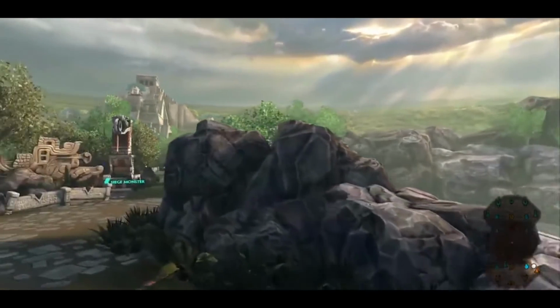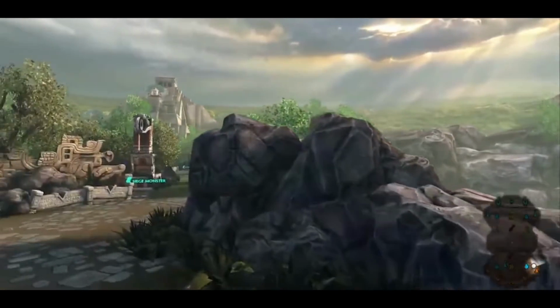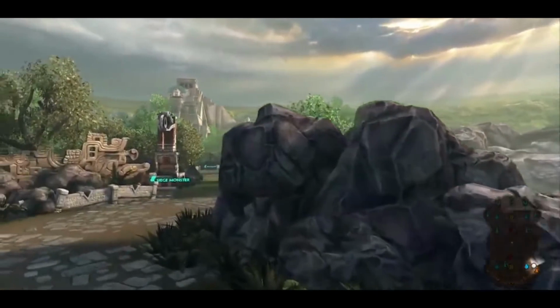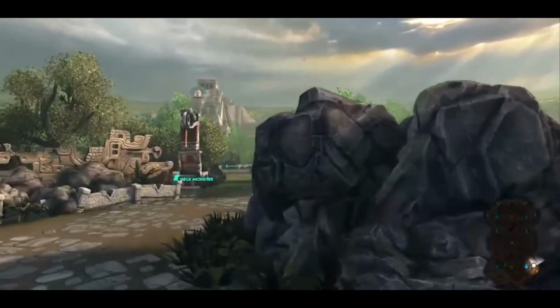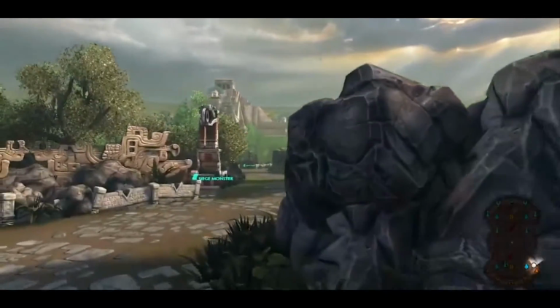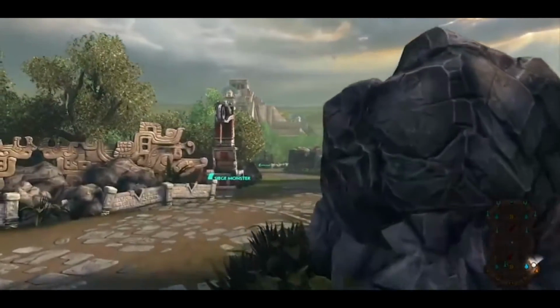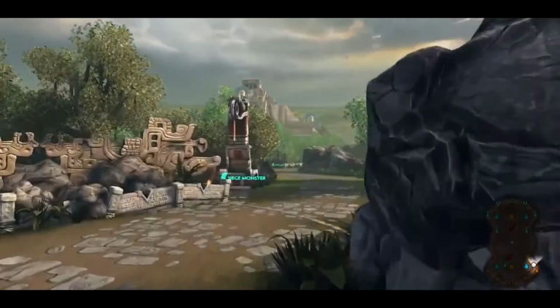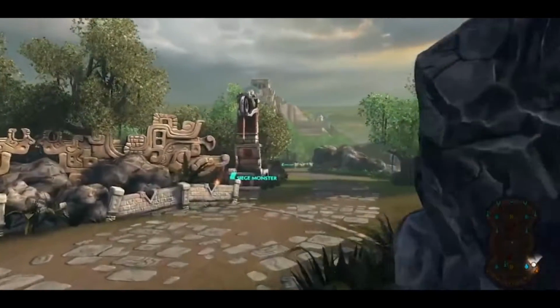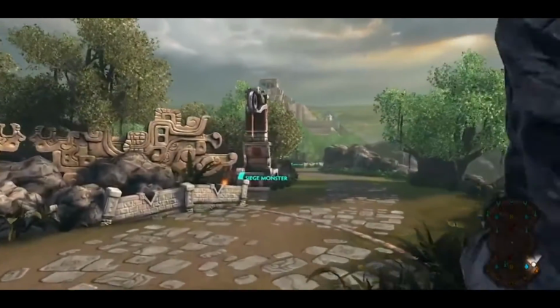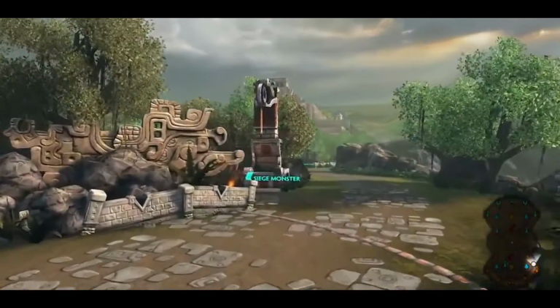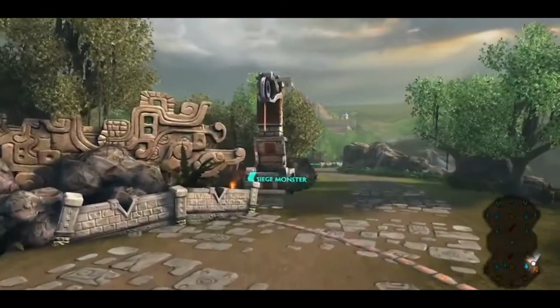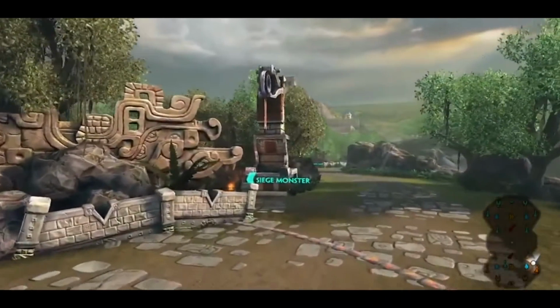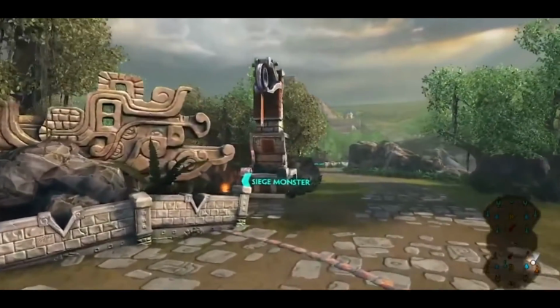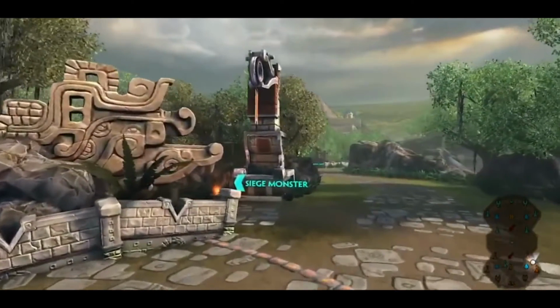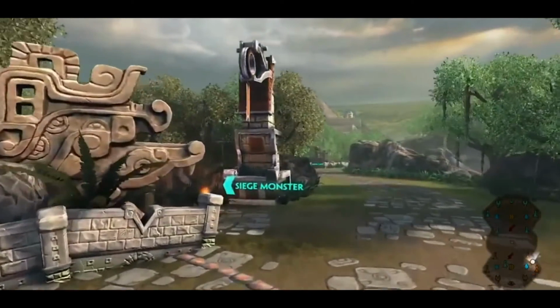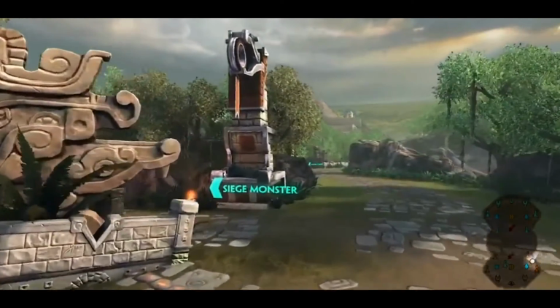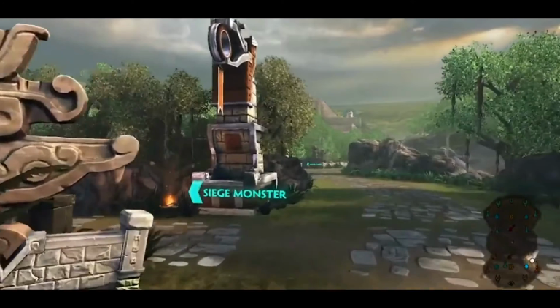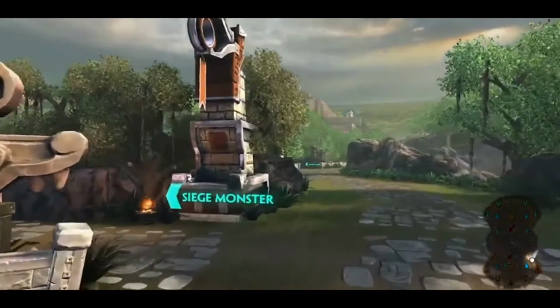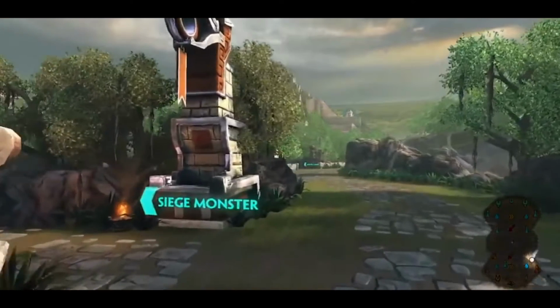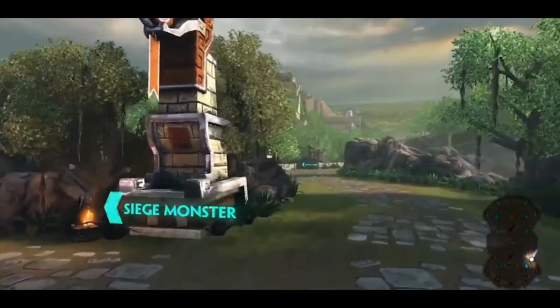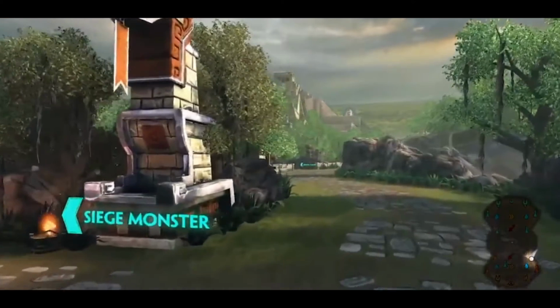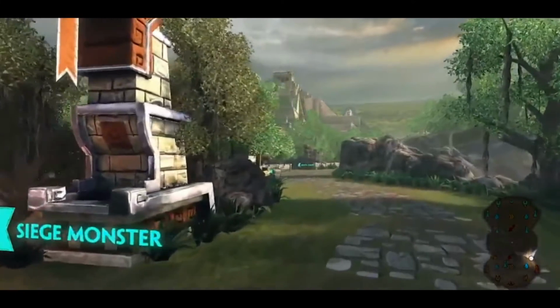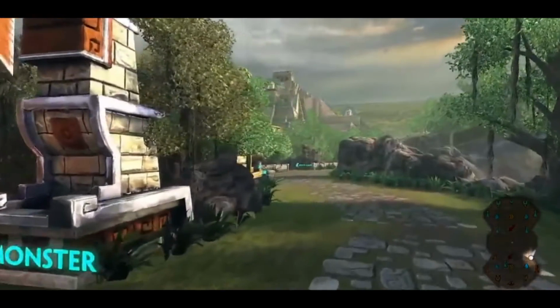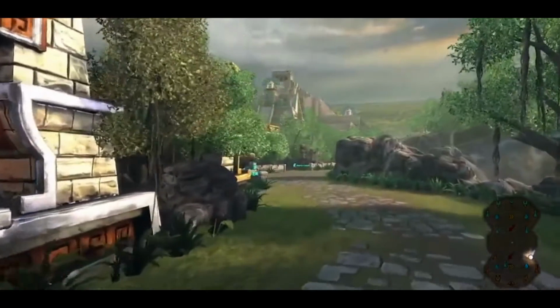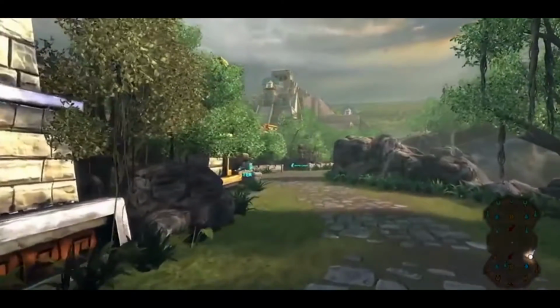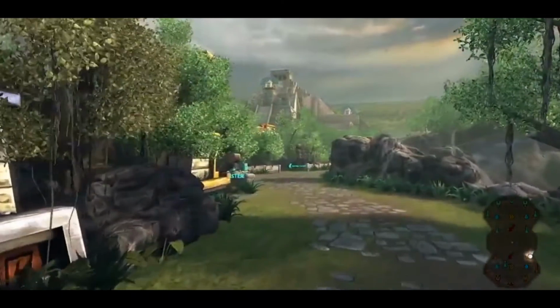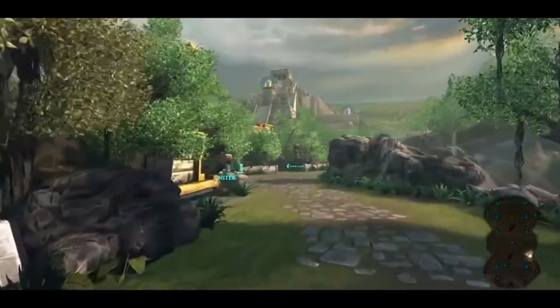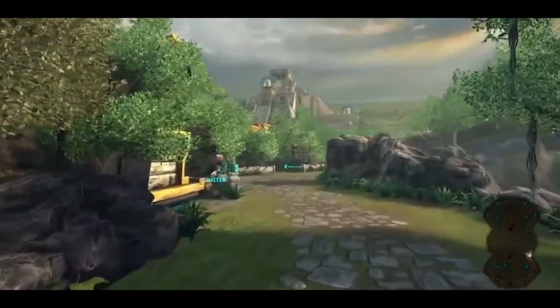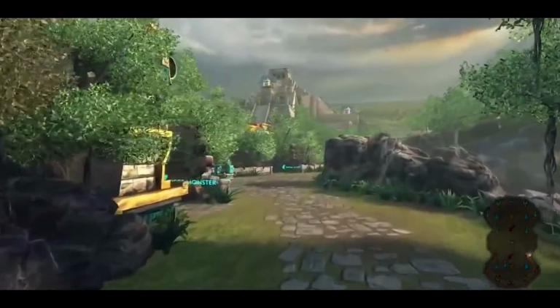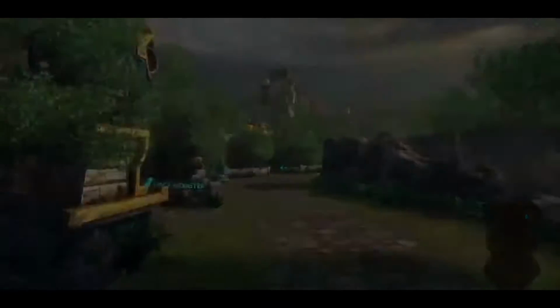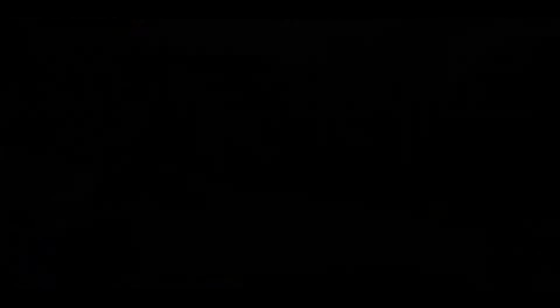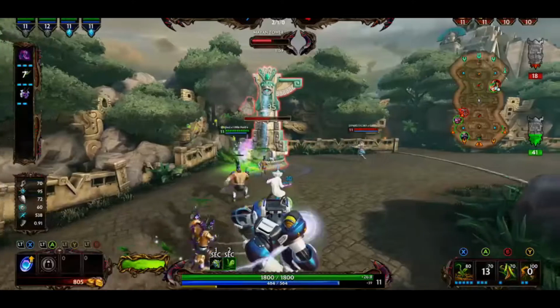As a new feature, teams will earn points towards spawning siege weapons as they play. Killing a player is worth five points.